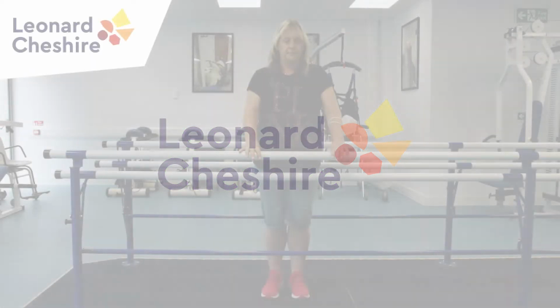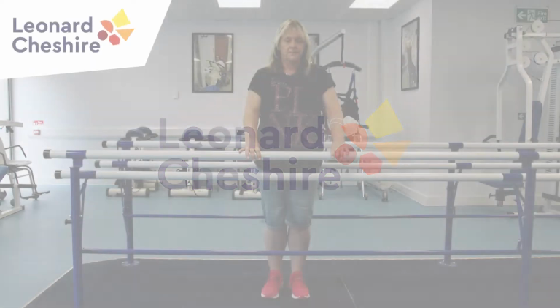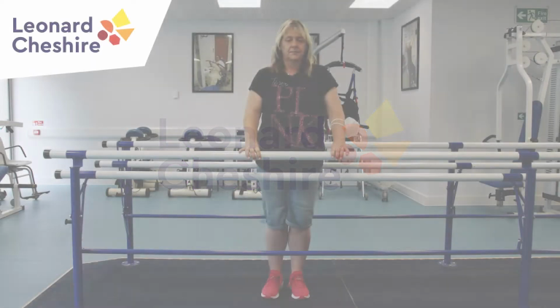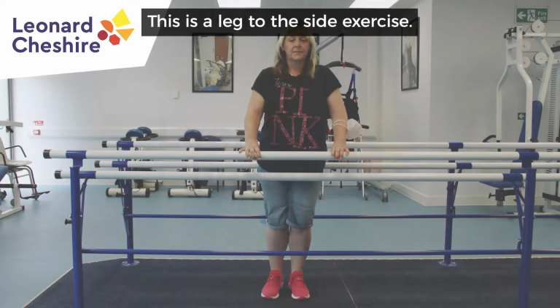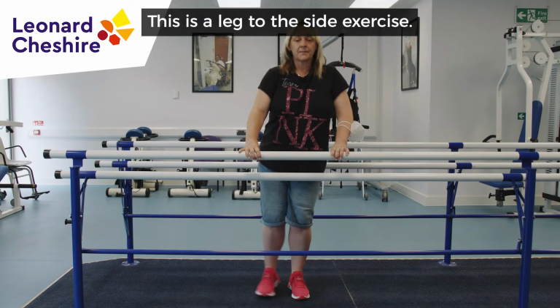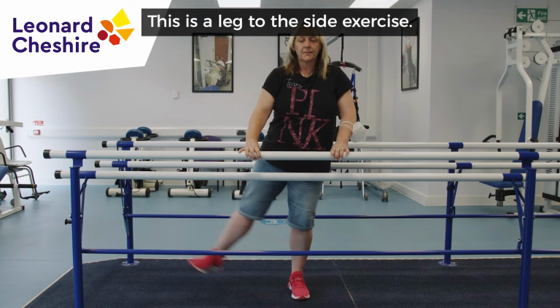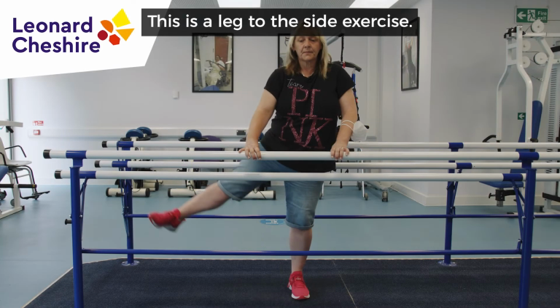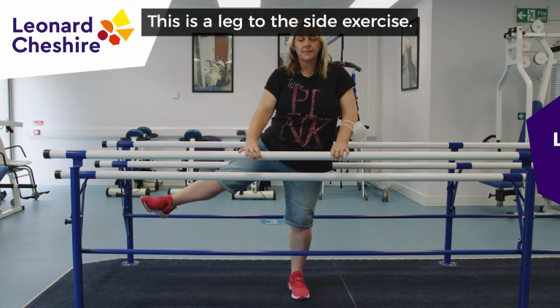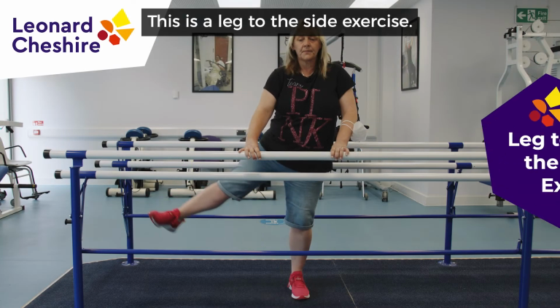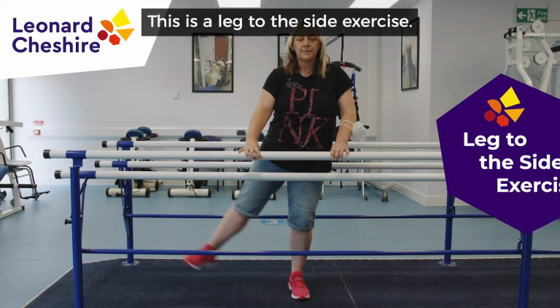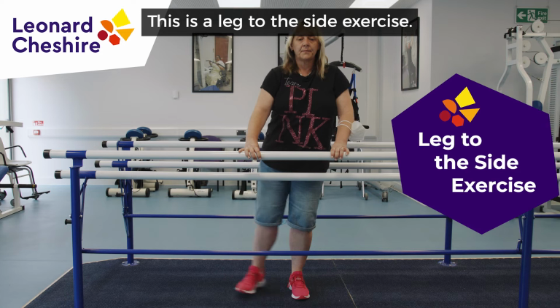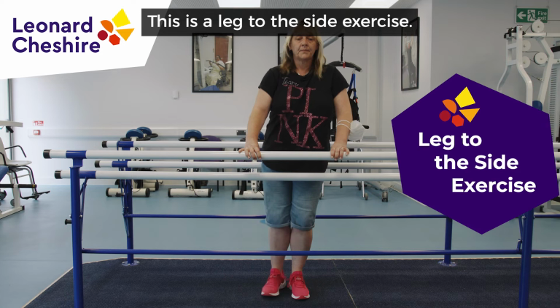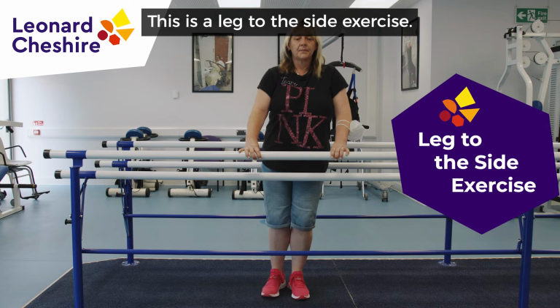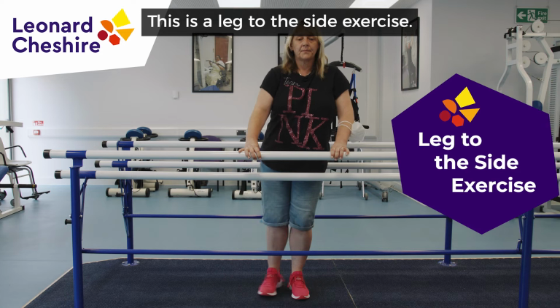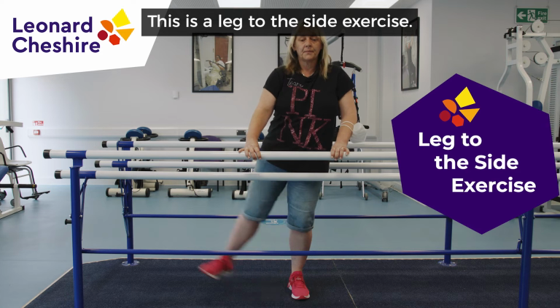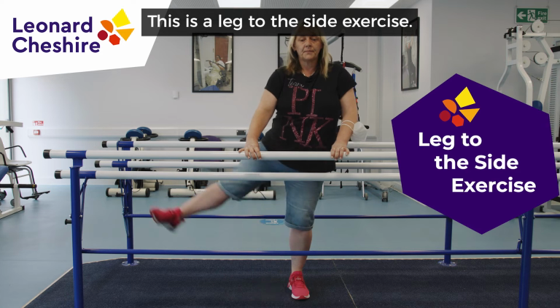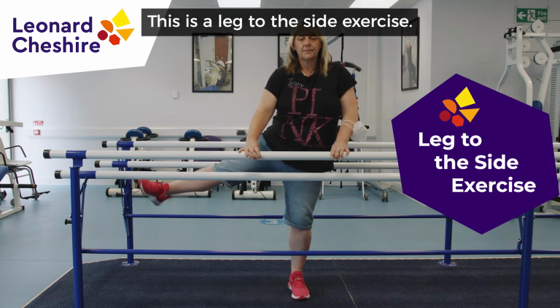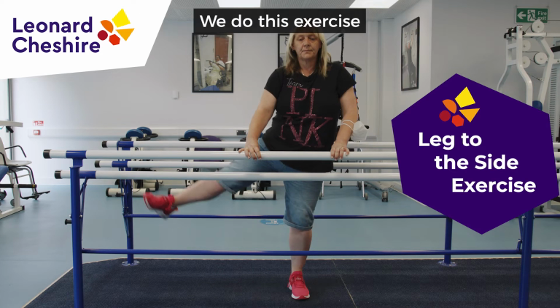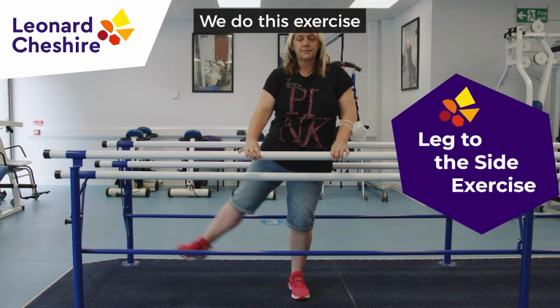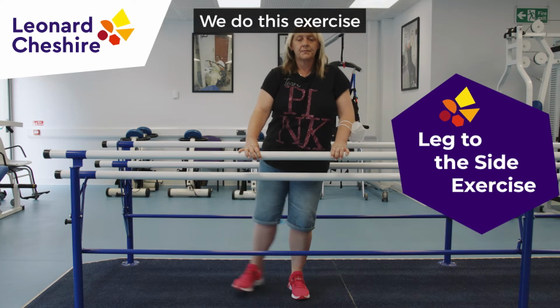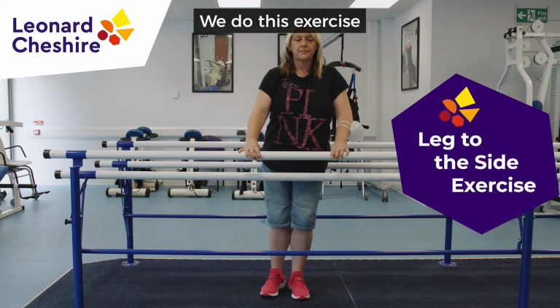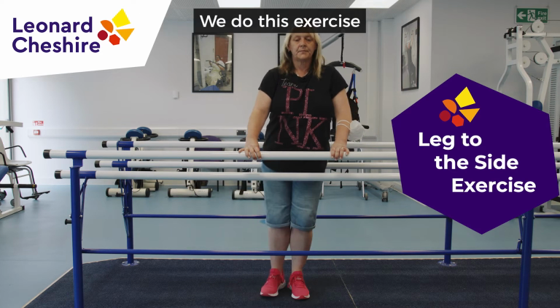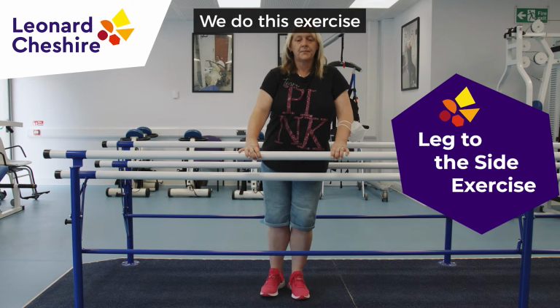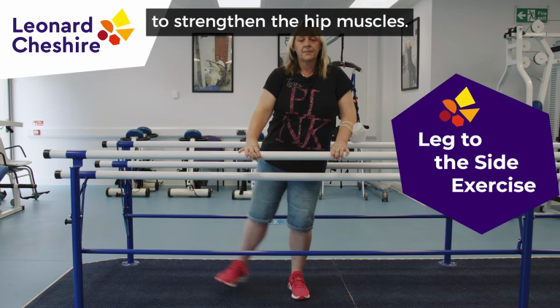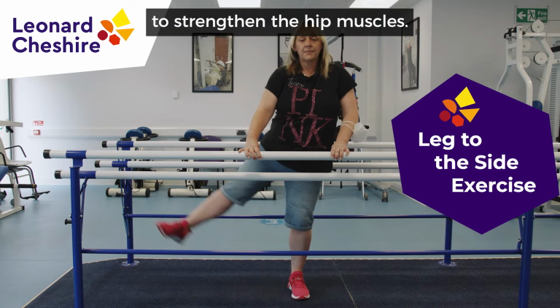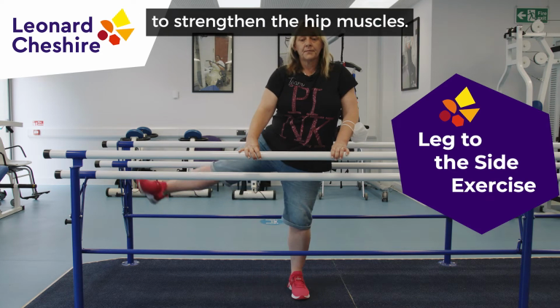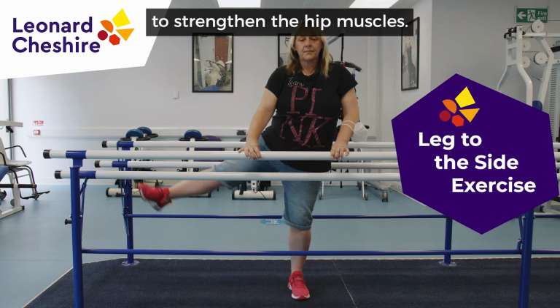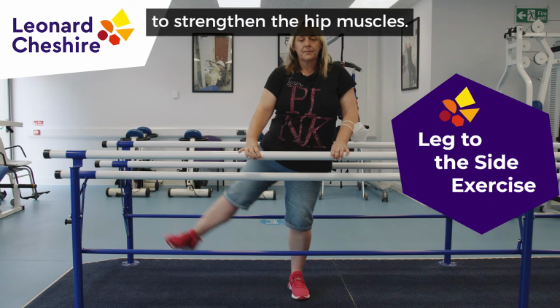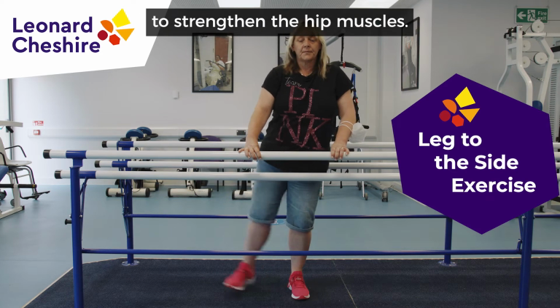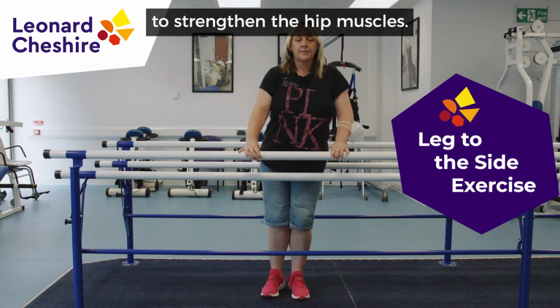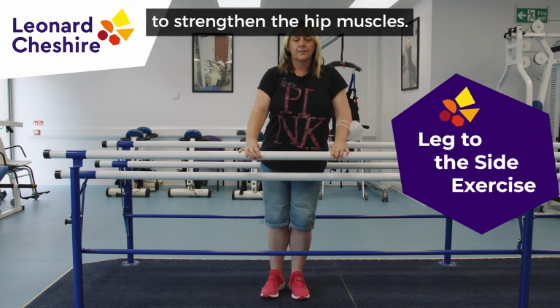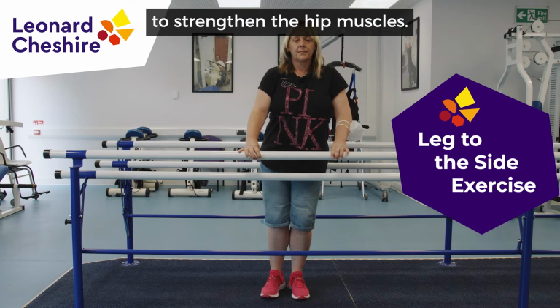This is a leg to the side exercise. We do this exercise to strengthen the hip muscles.